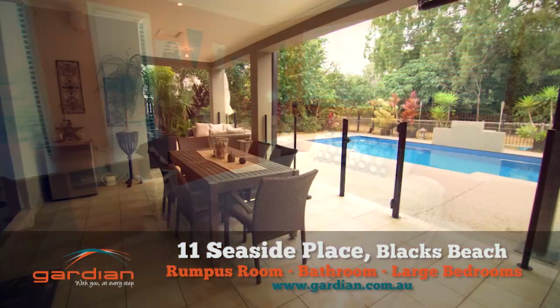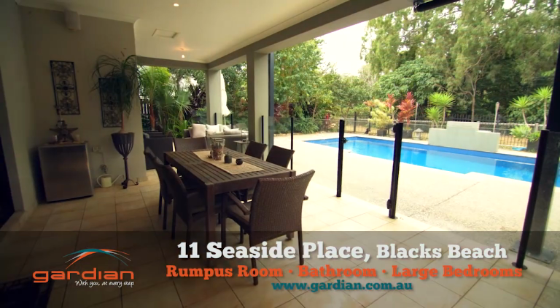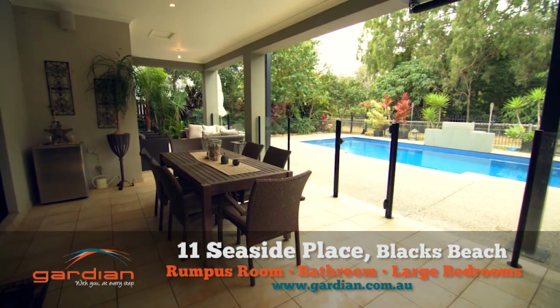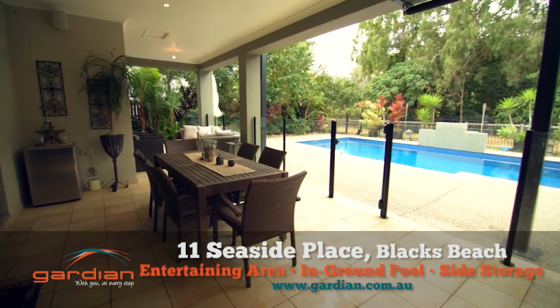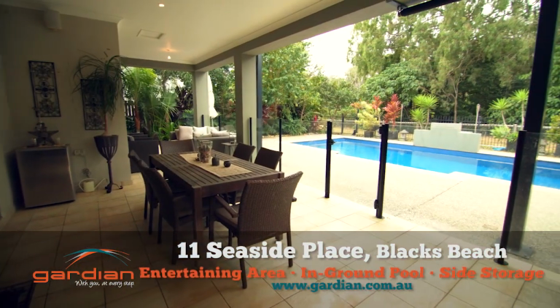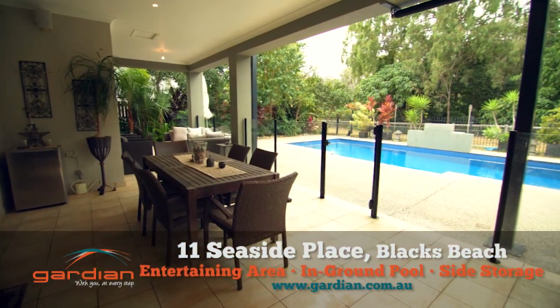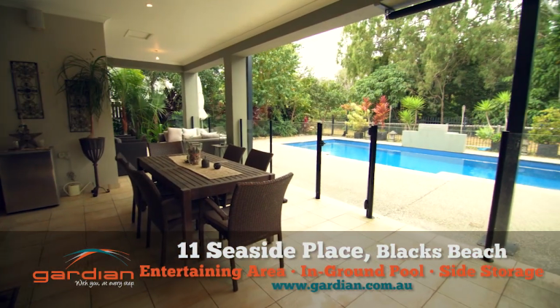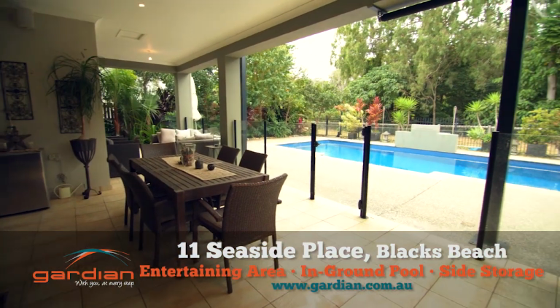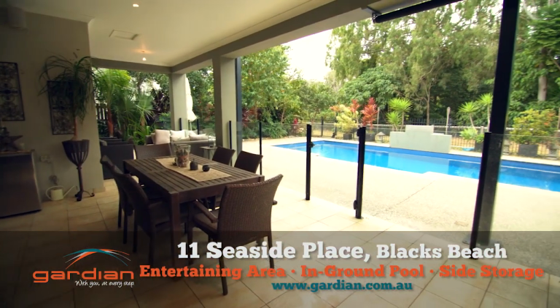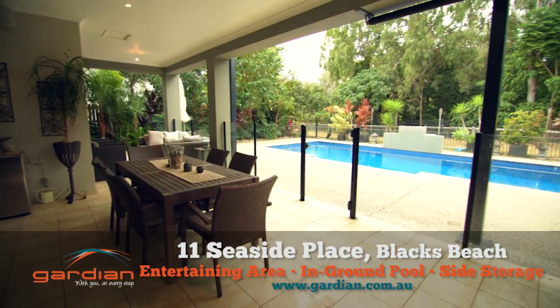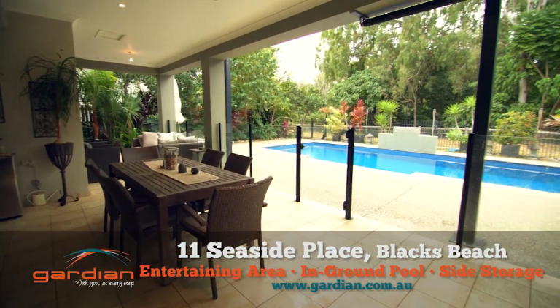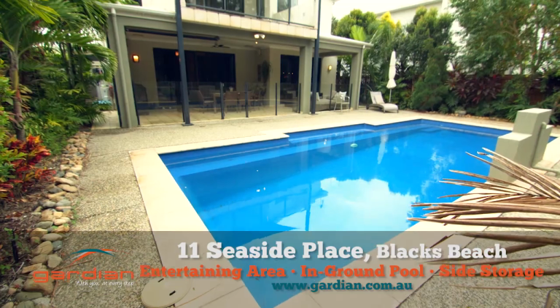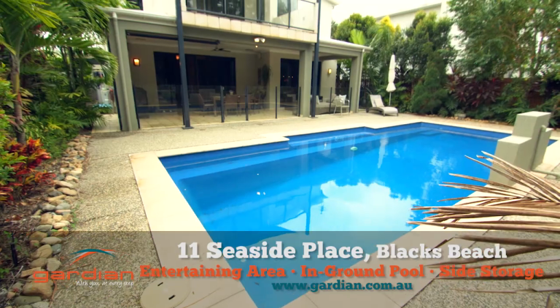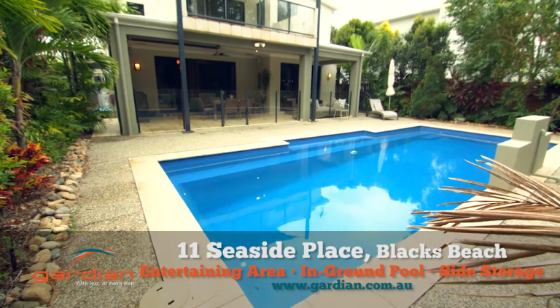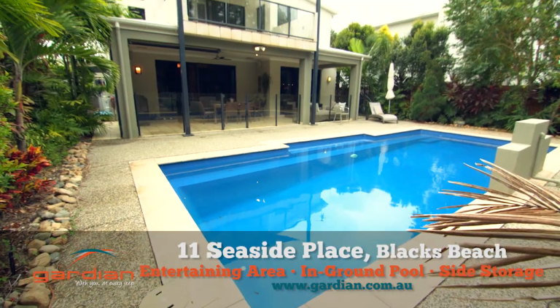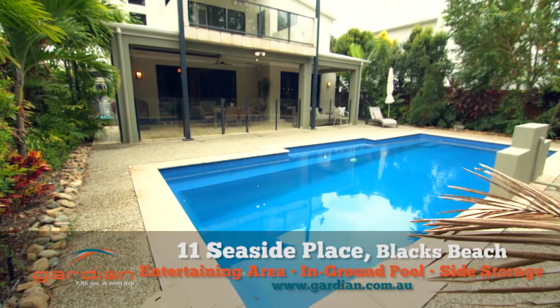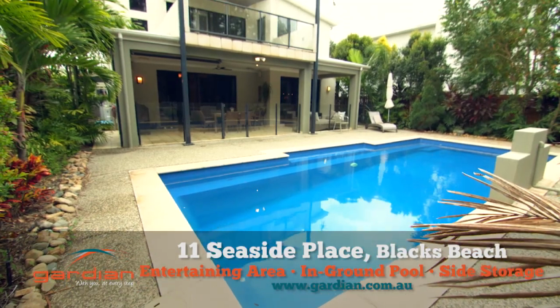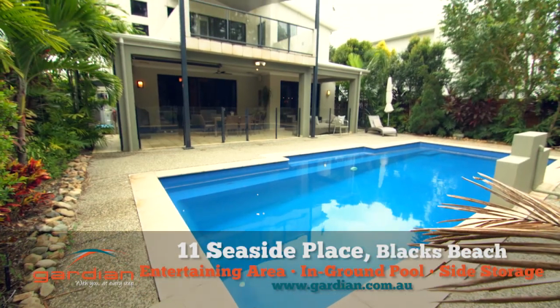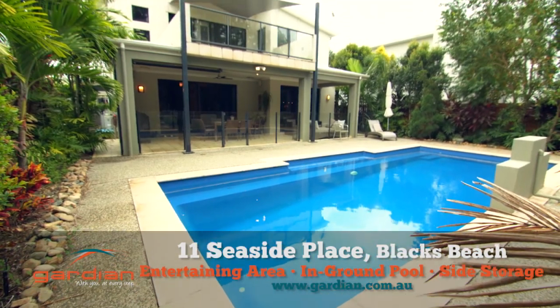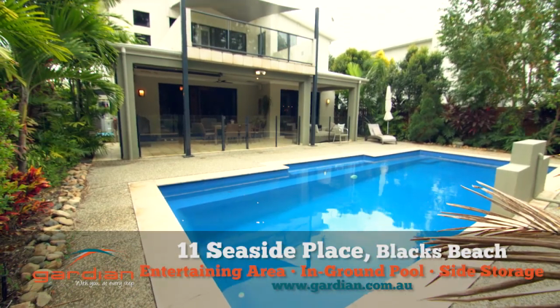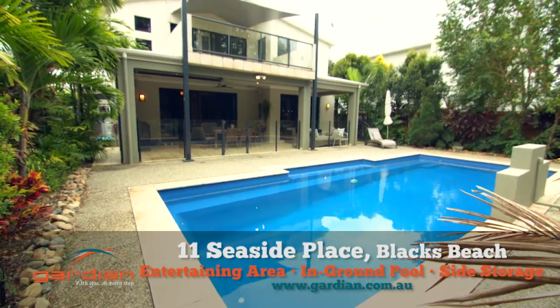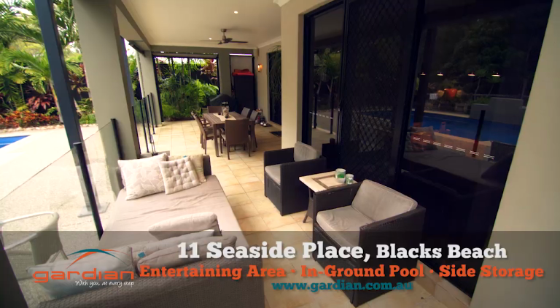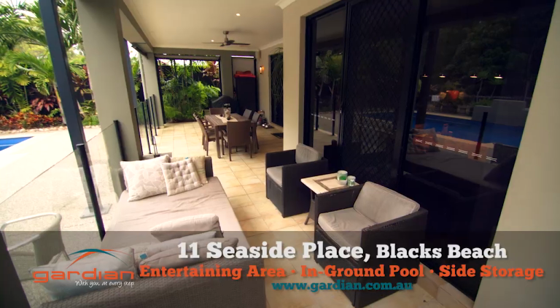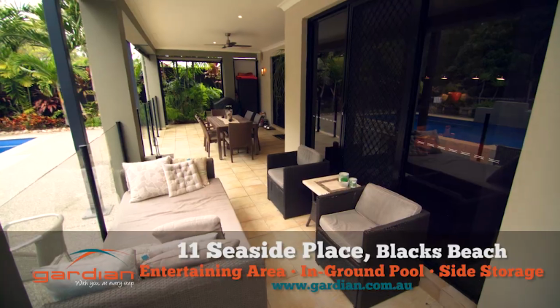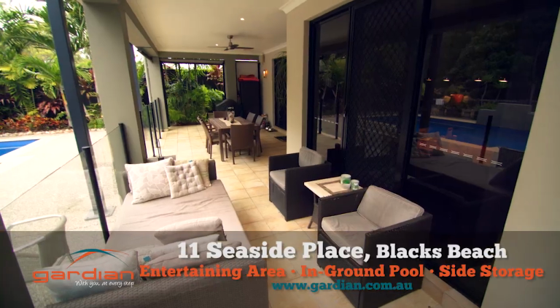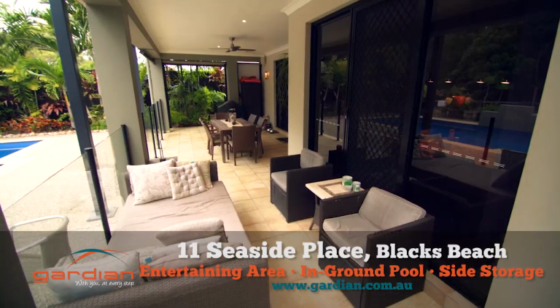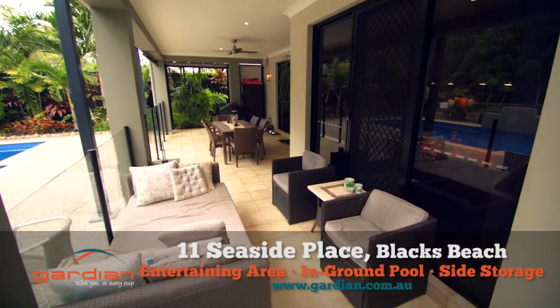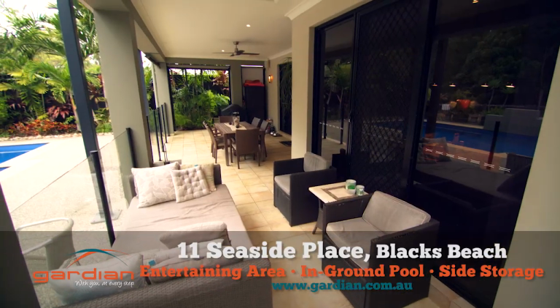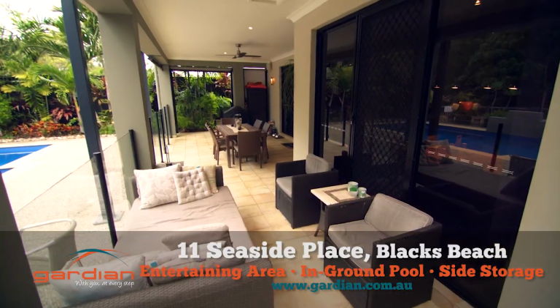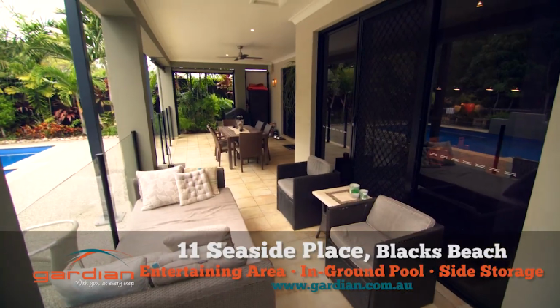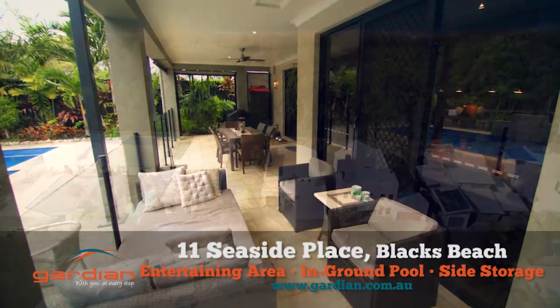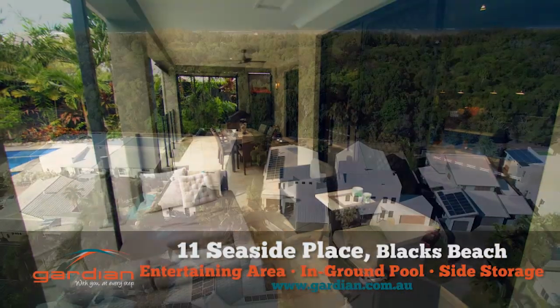Outside is a tiled entertainment area overlooking an in-ground pool. There's also side access to an undercover storage area.